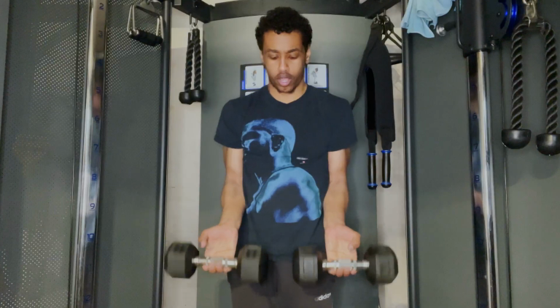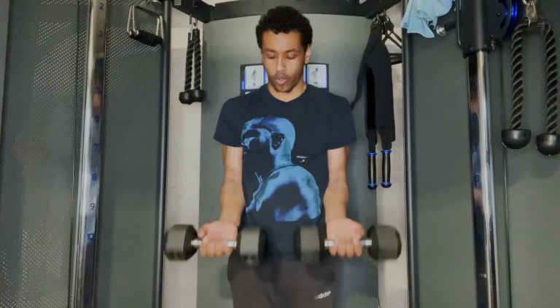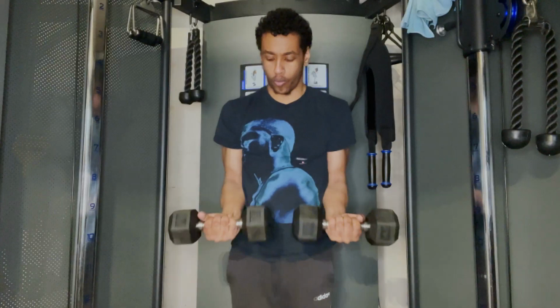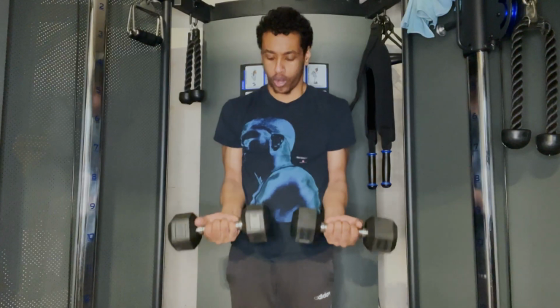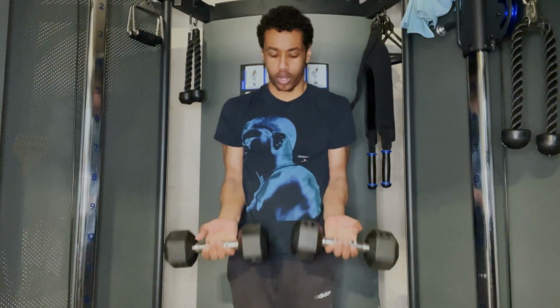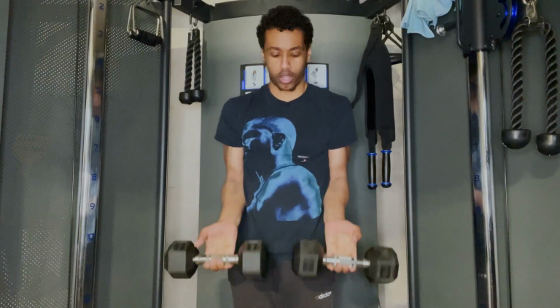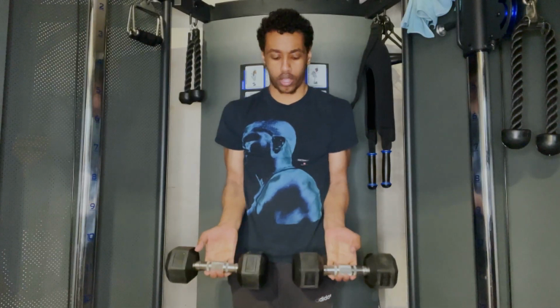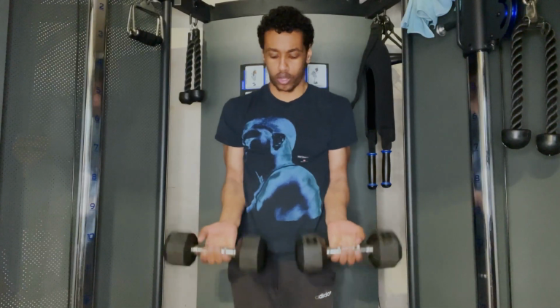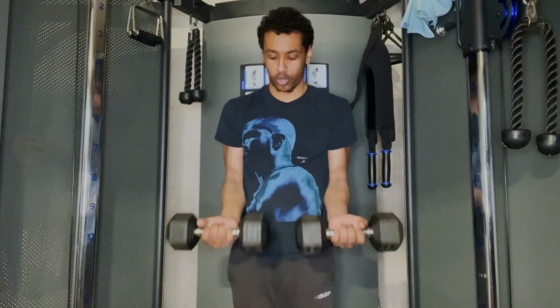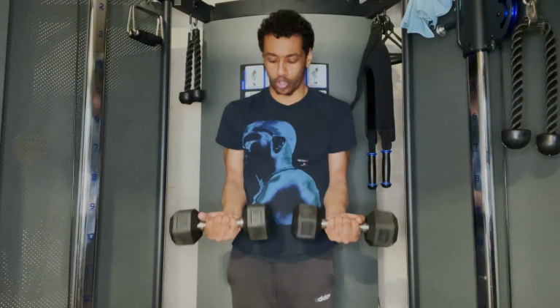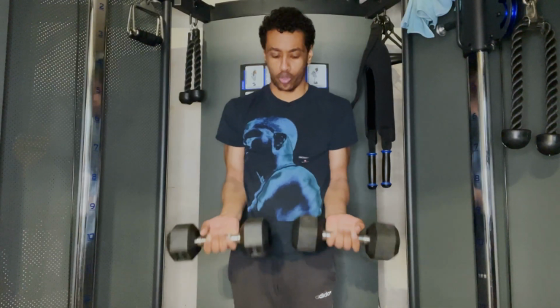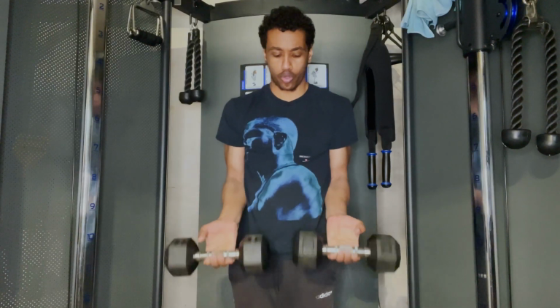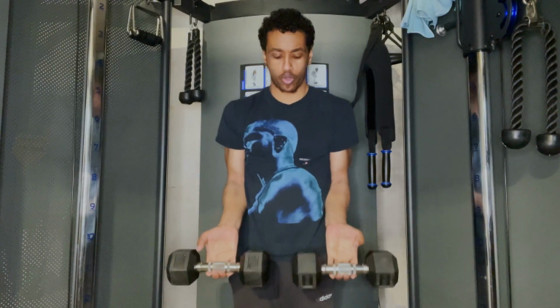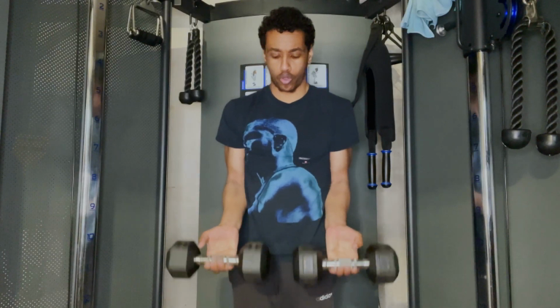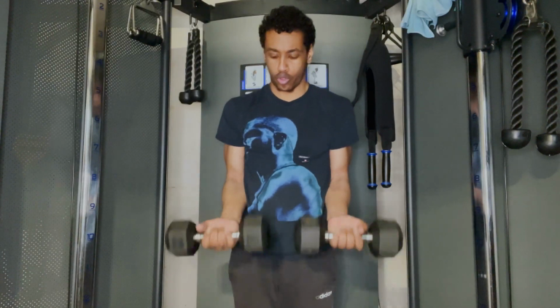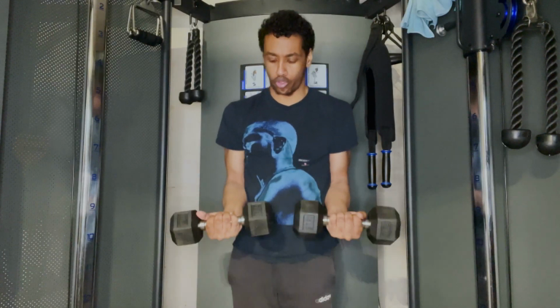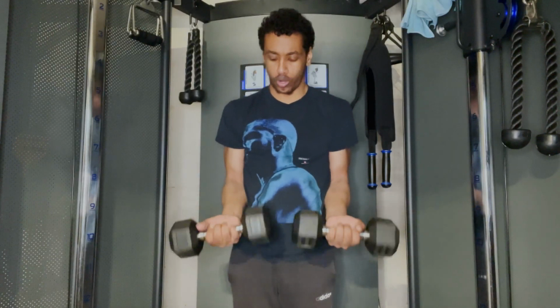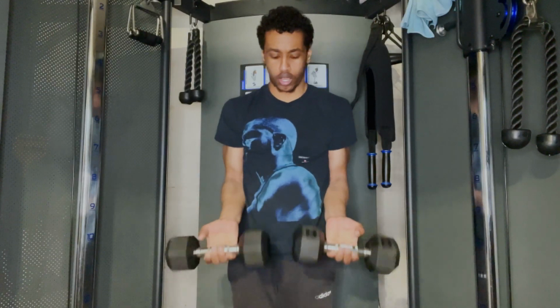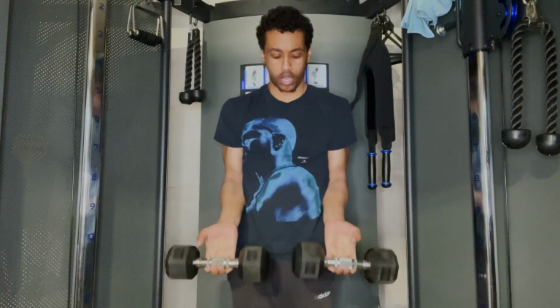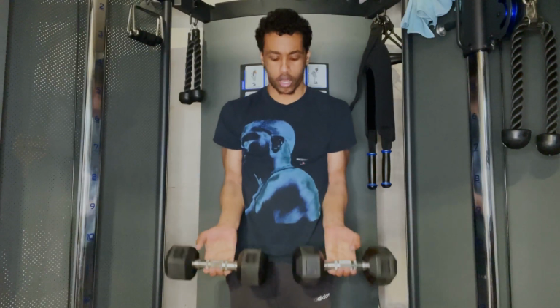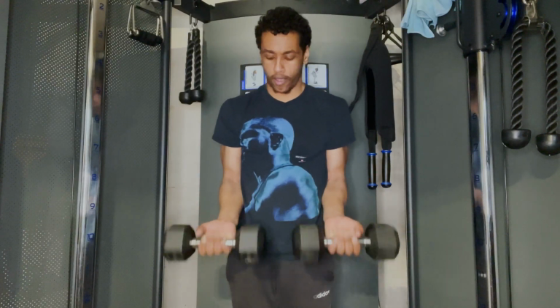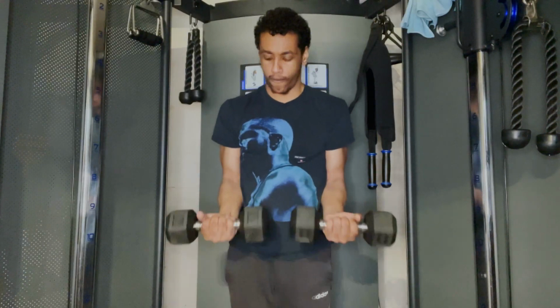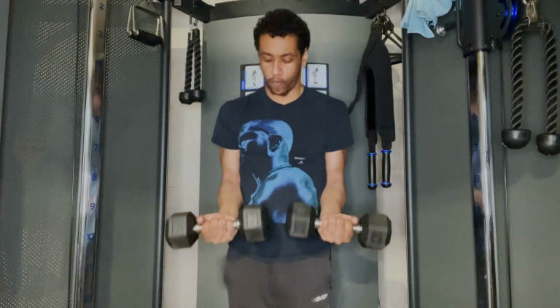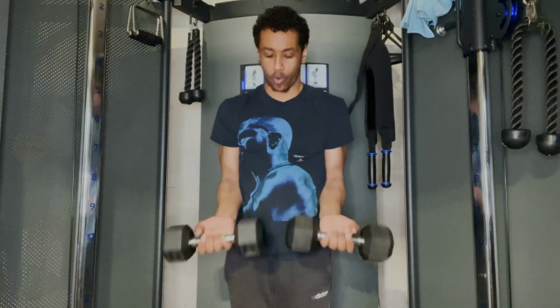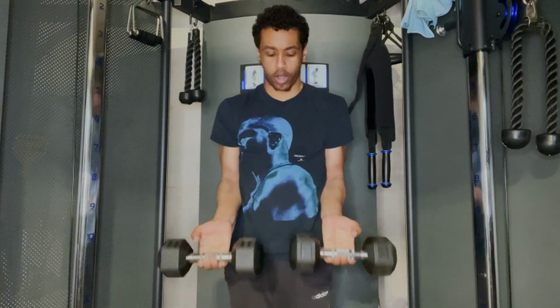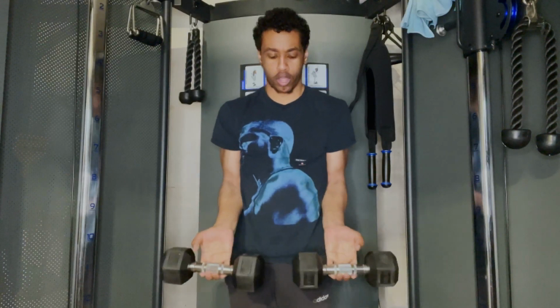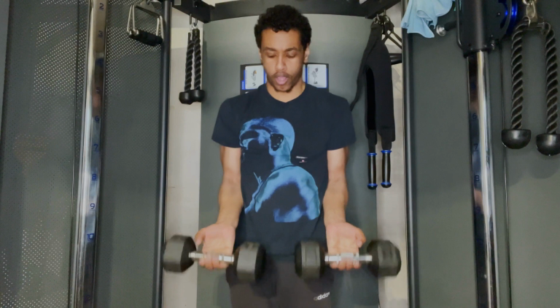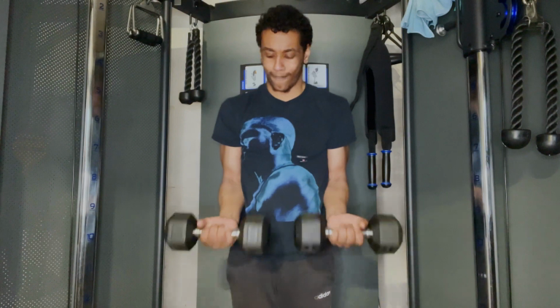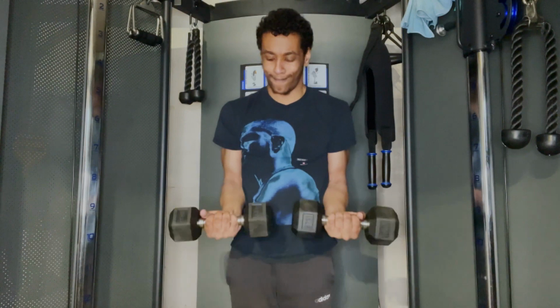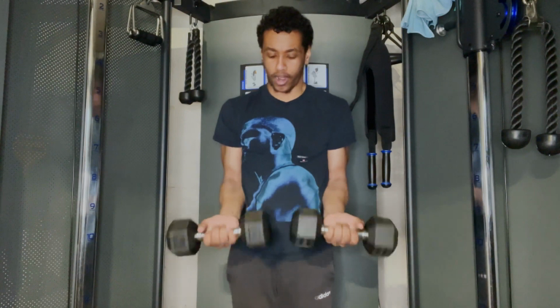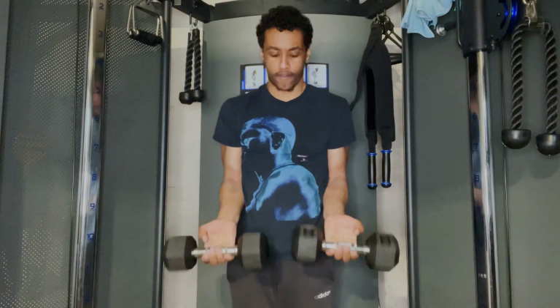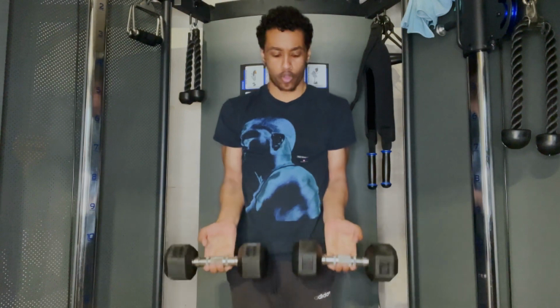For this first part of the workout we're going to be focused on our forearms. The first exercise we're going to be doing is dumbbell wrist curls, just like so.